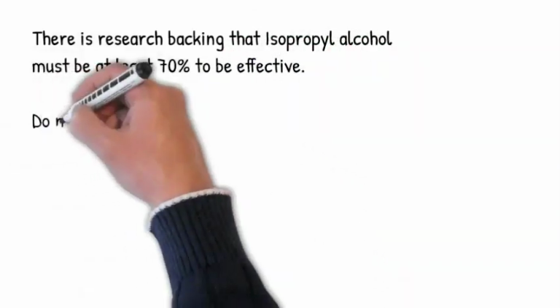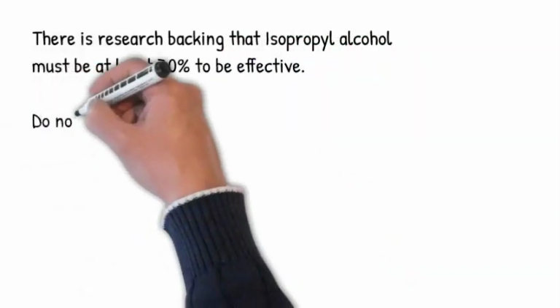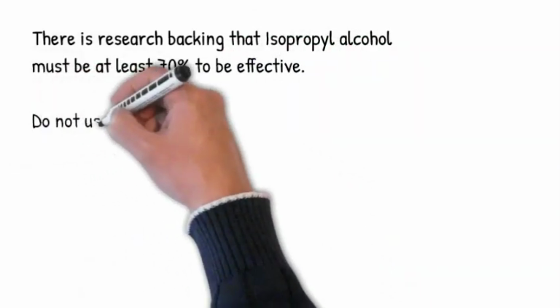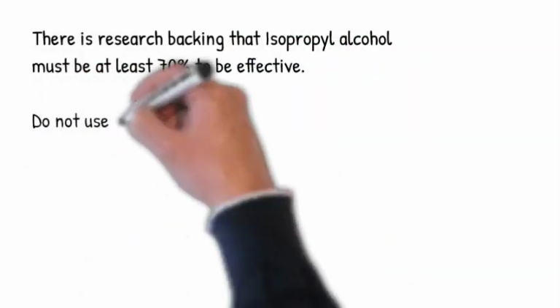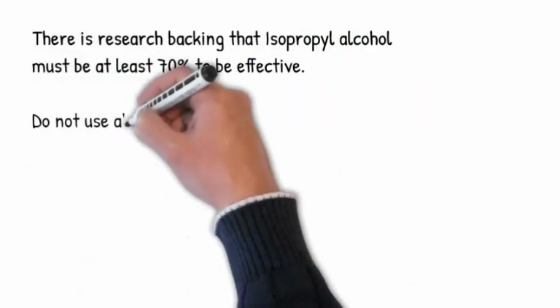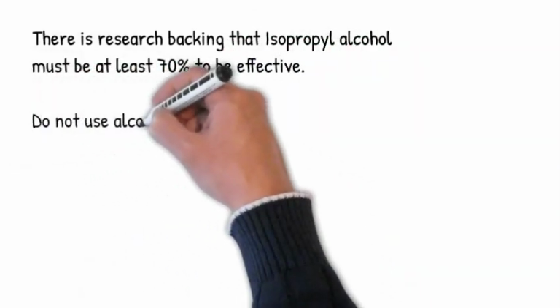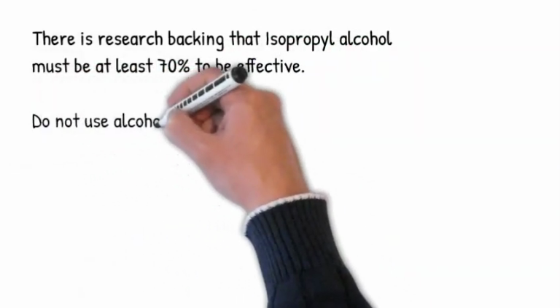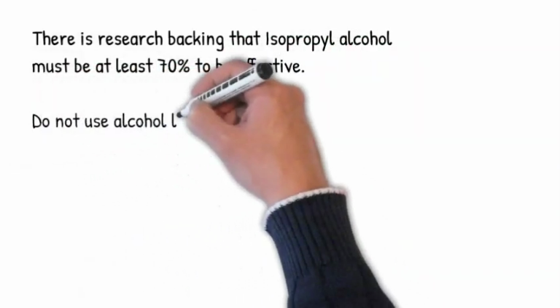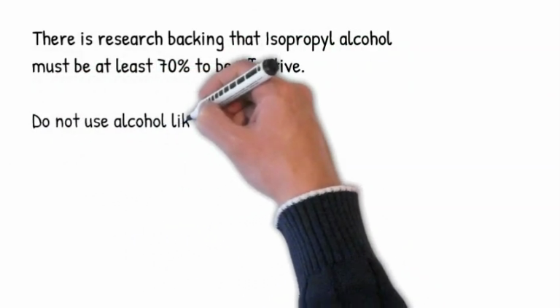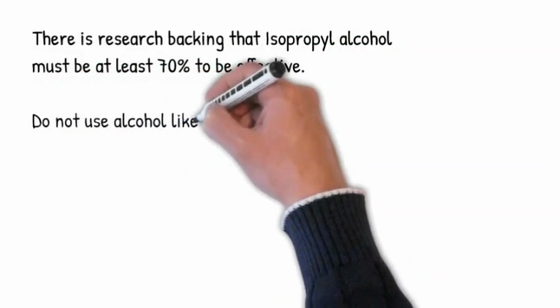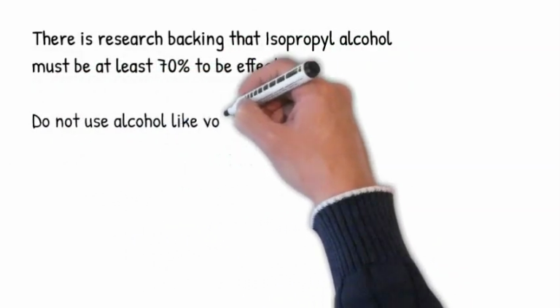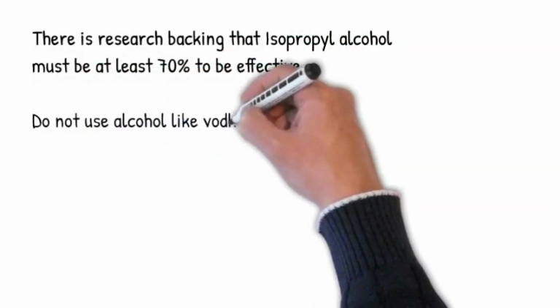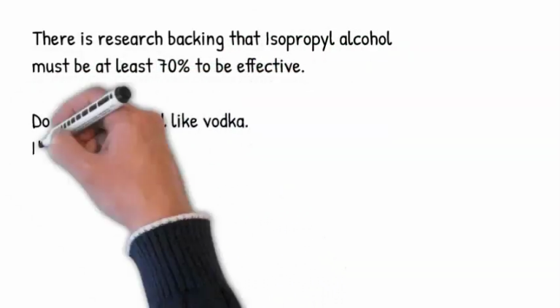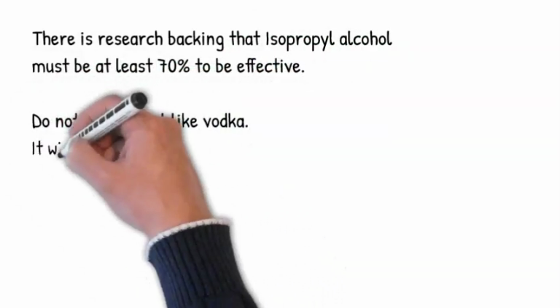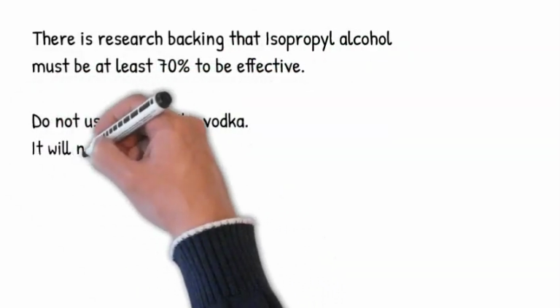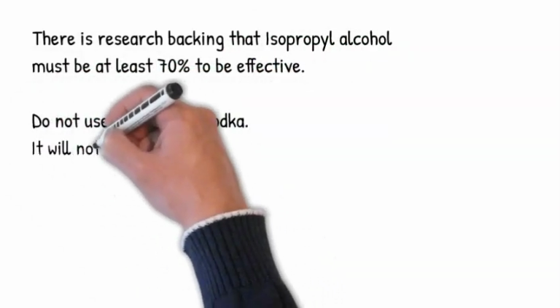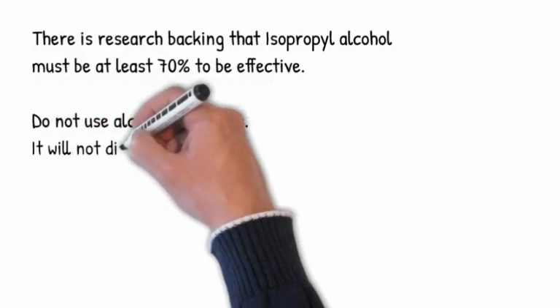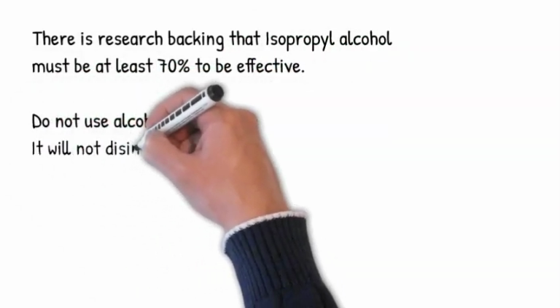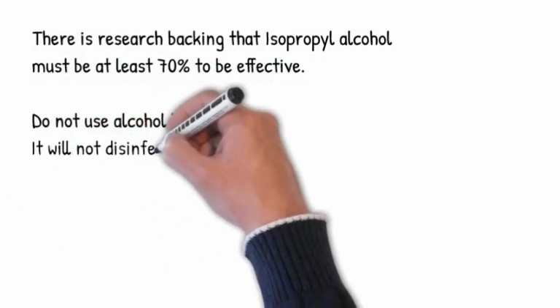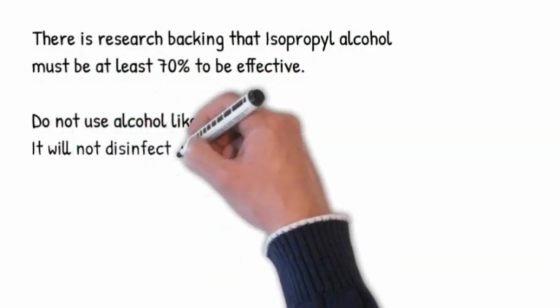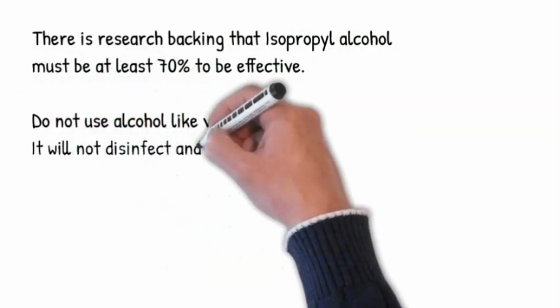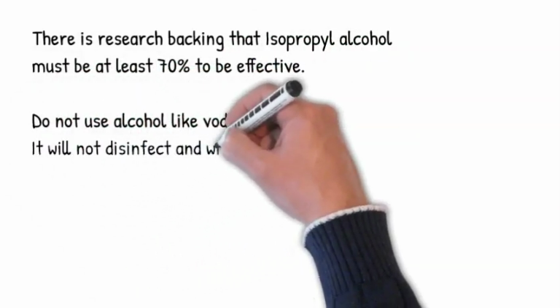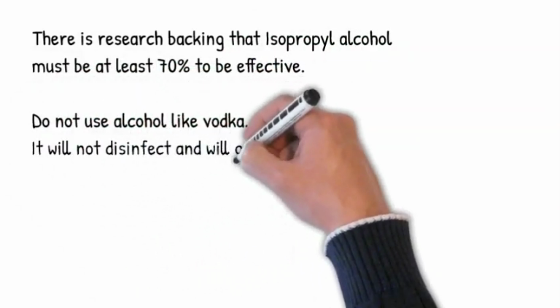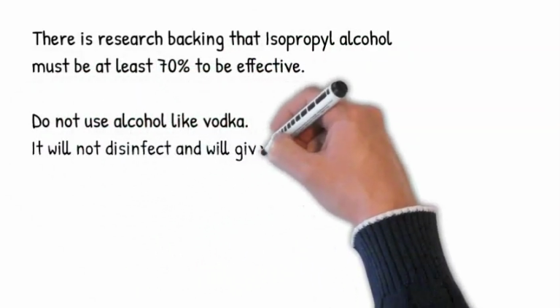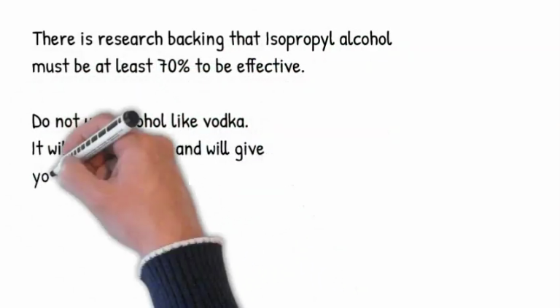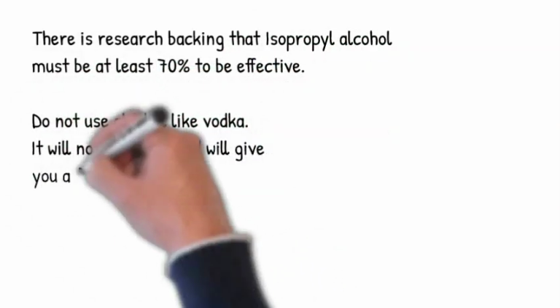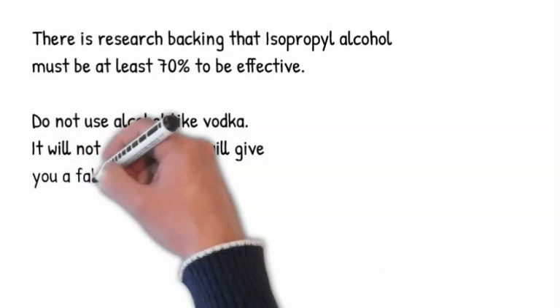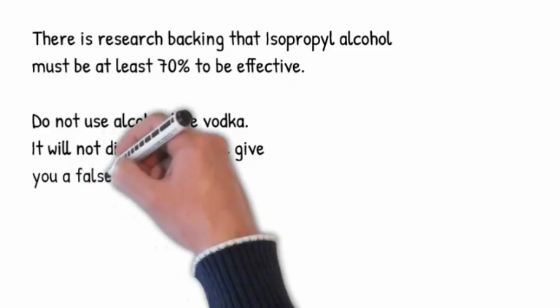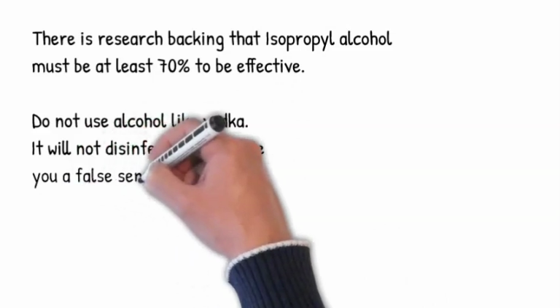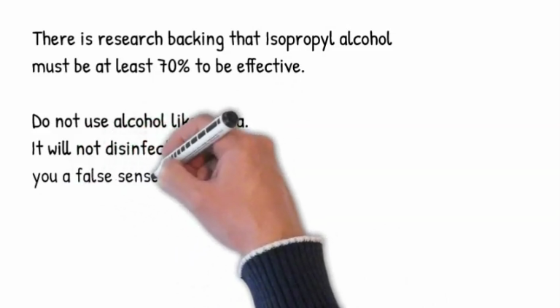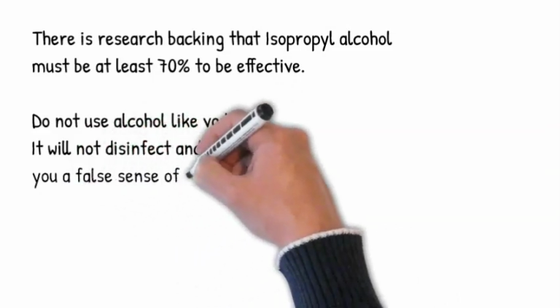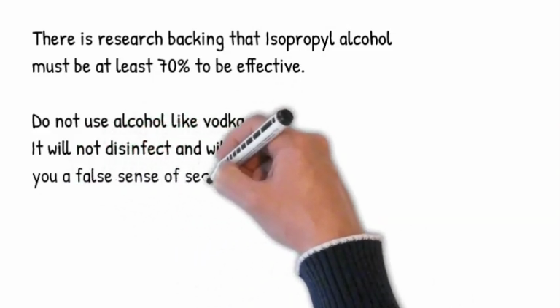Do not use alcohol like vodka. It will not disinfect and will give you a false sense of security.